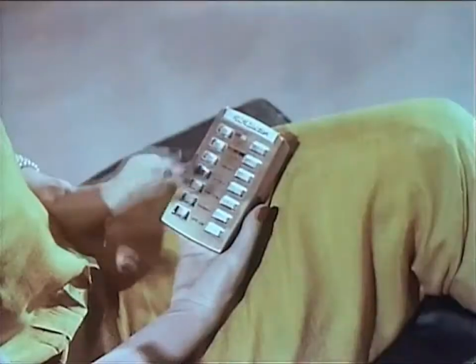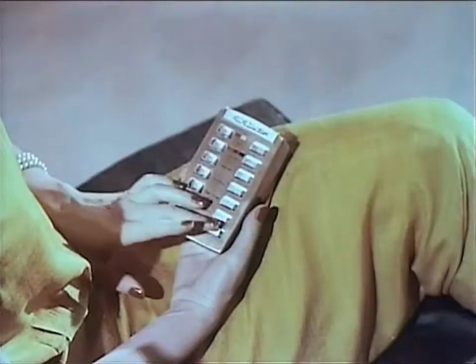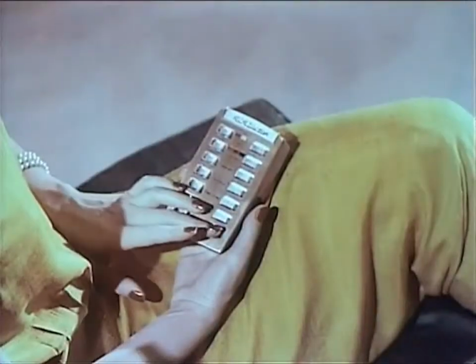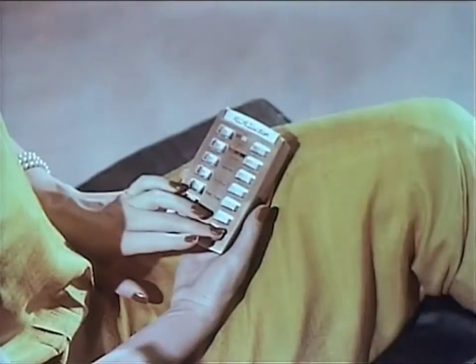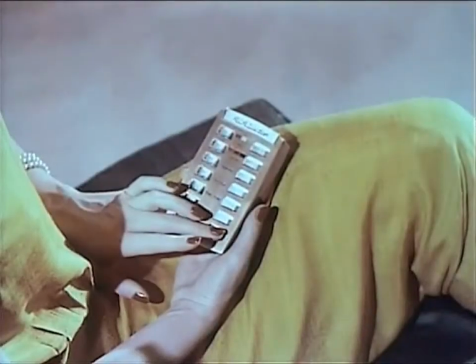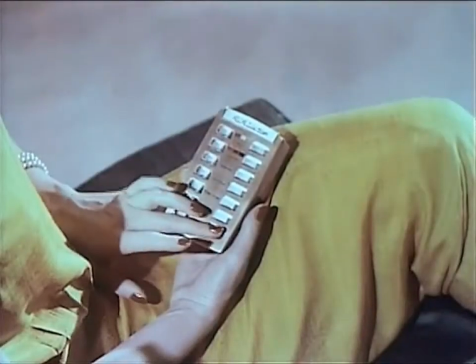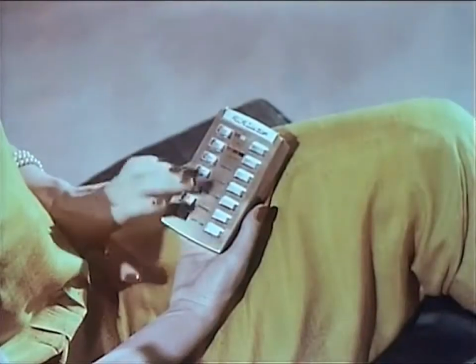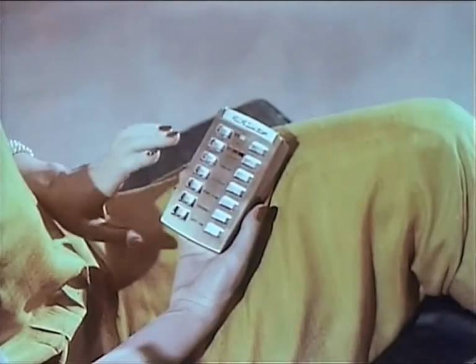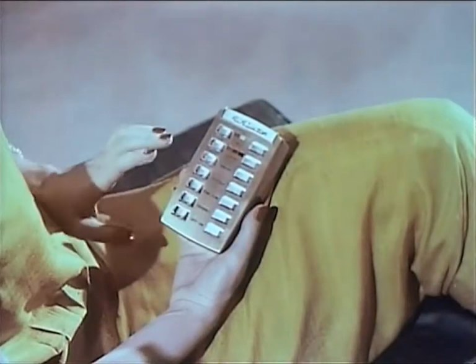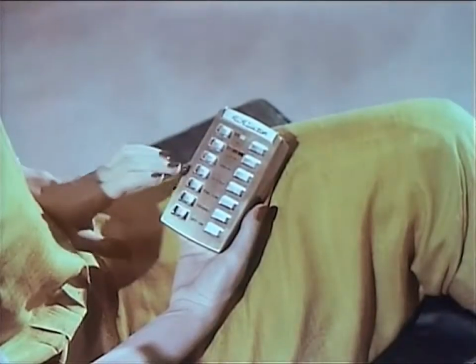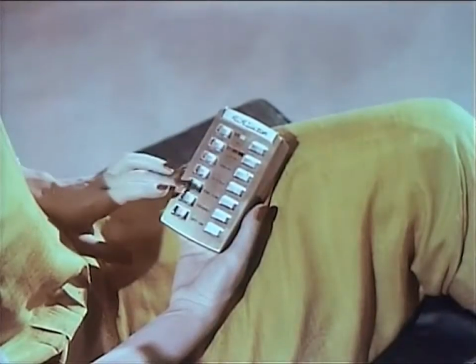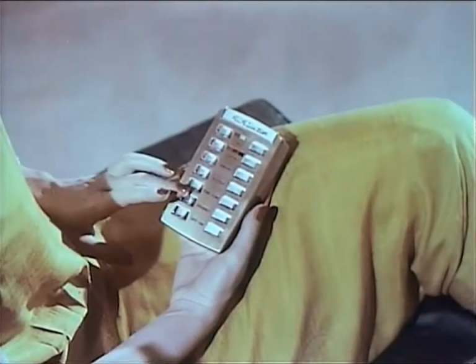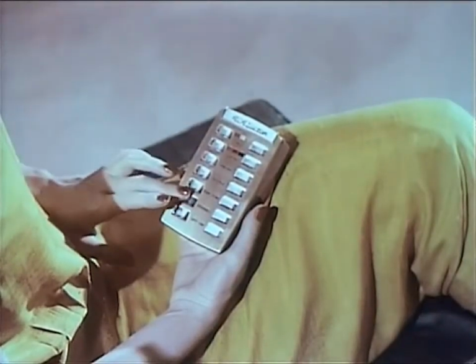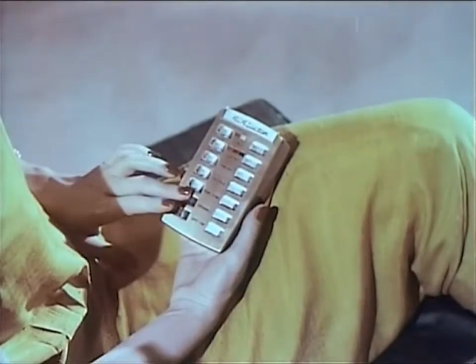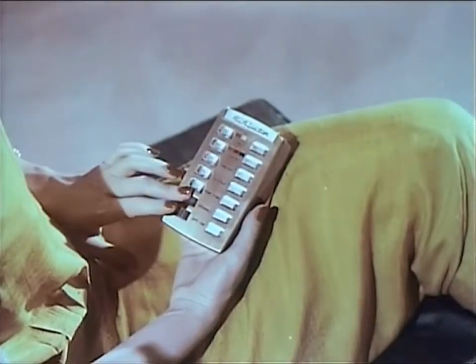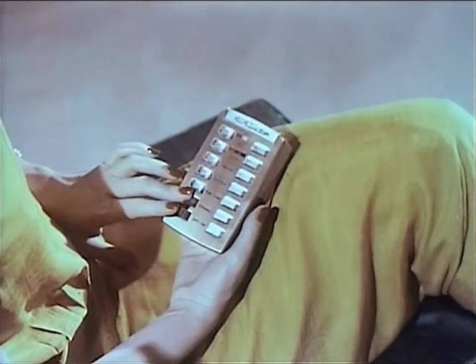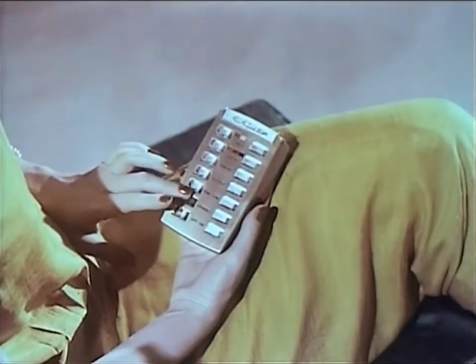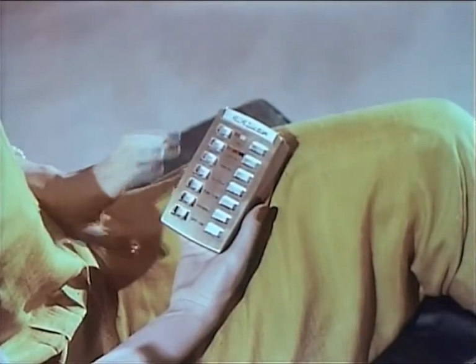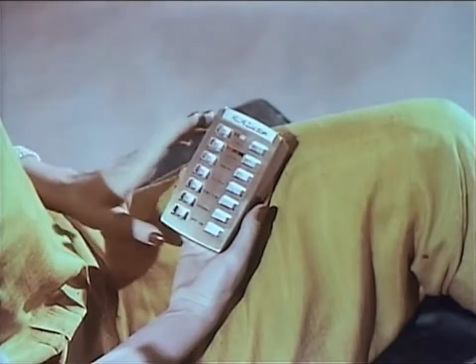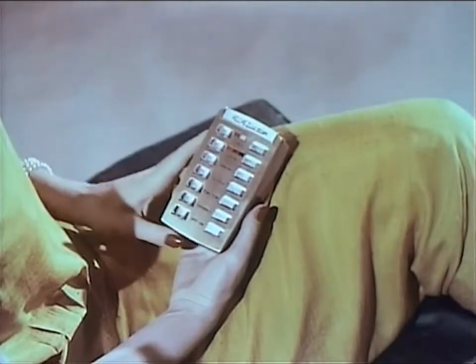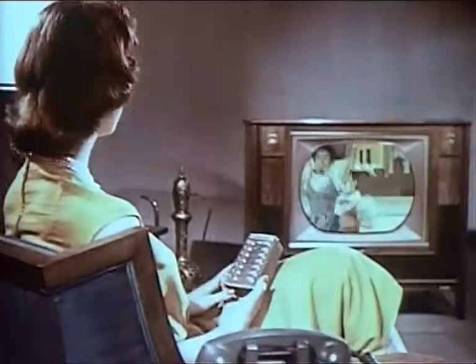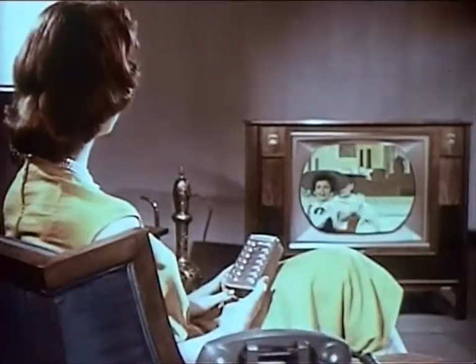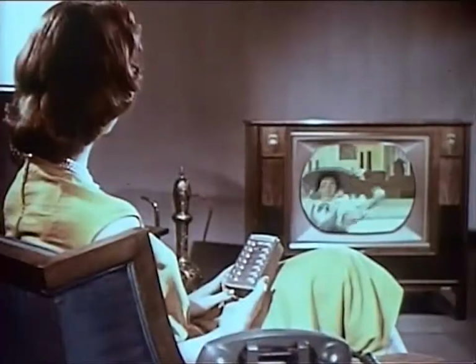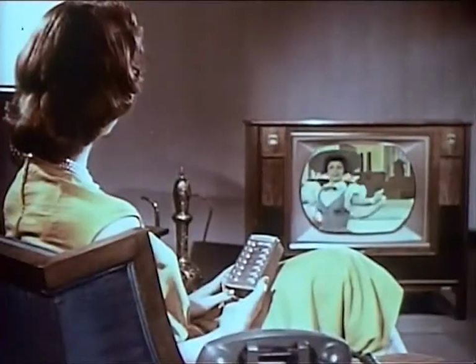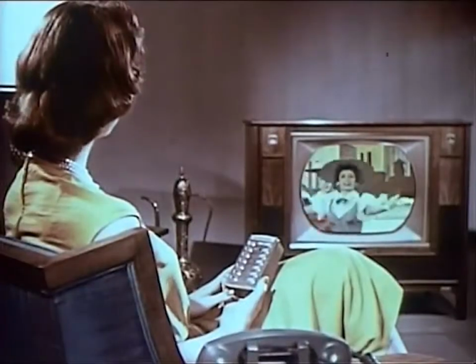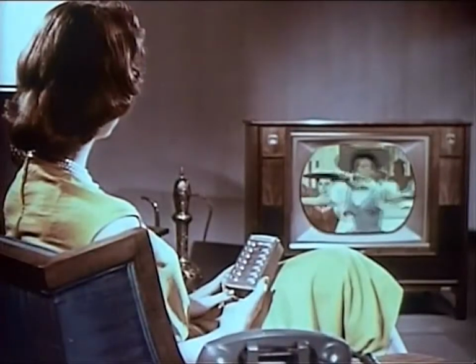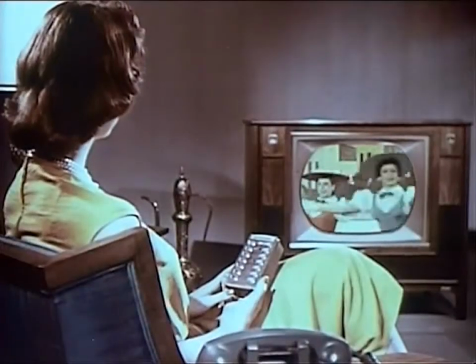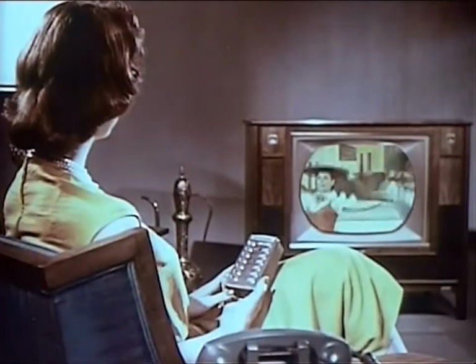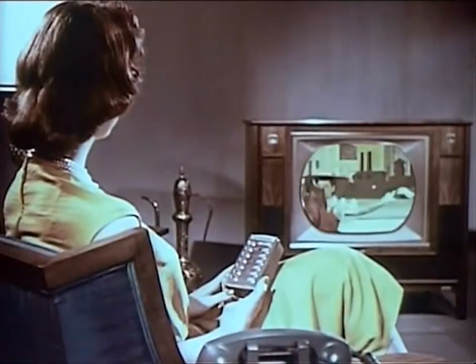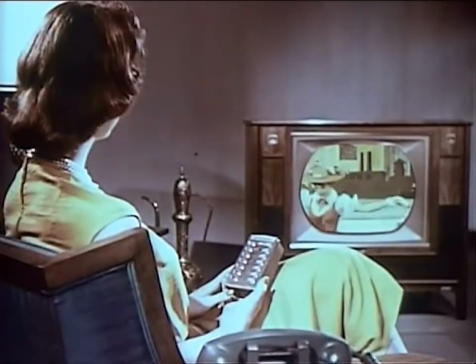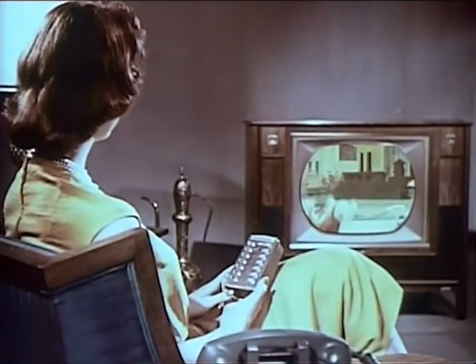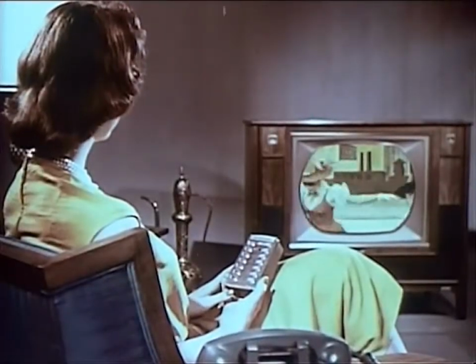Turn the set on. Select your channel. See all color shows in living color.